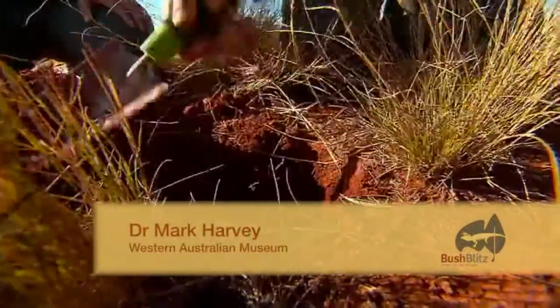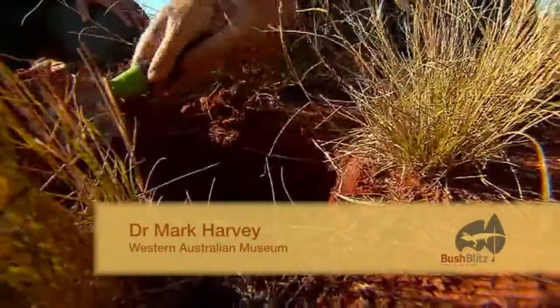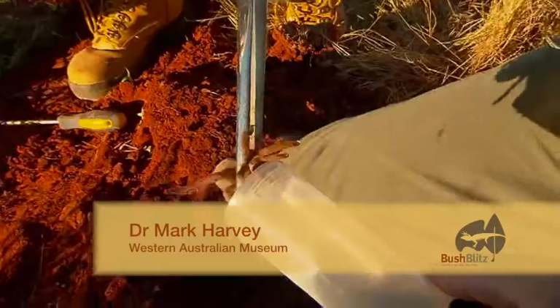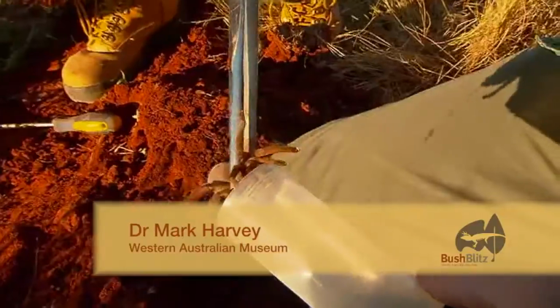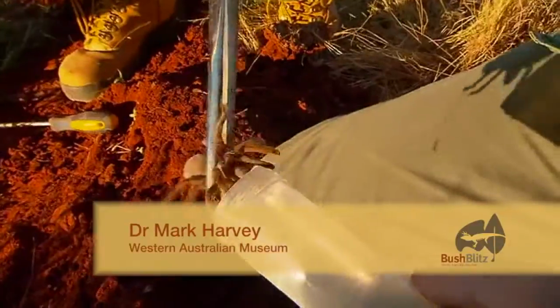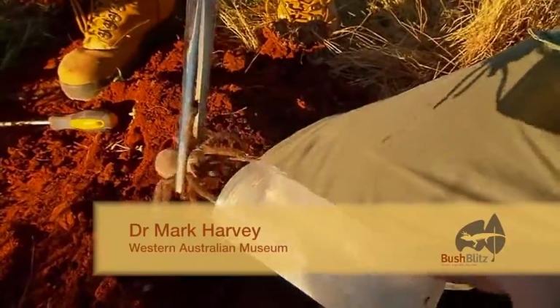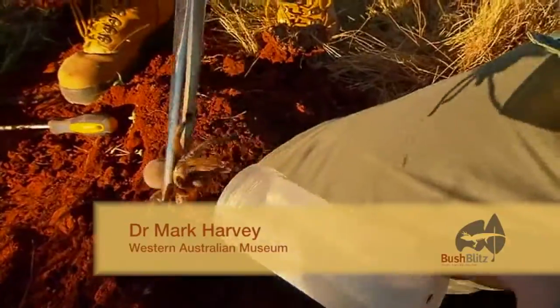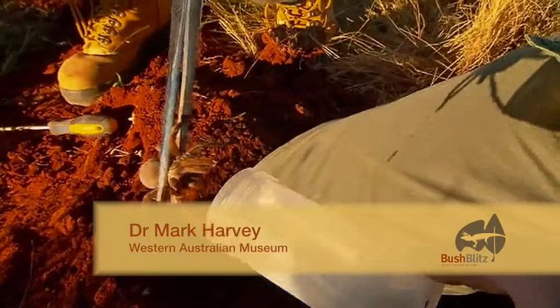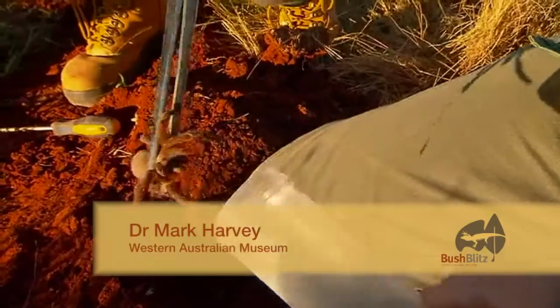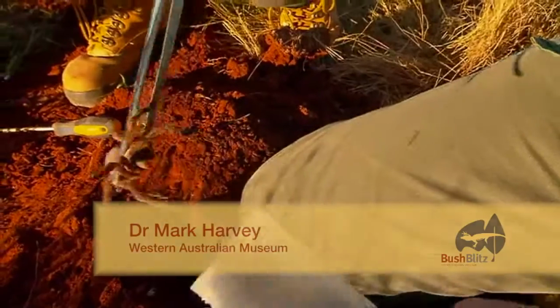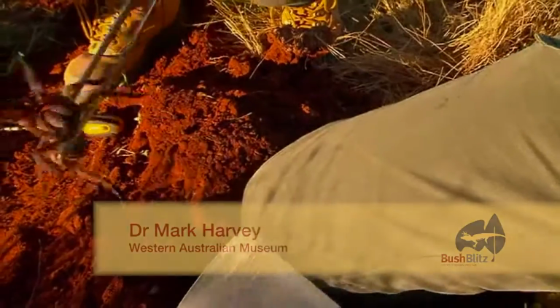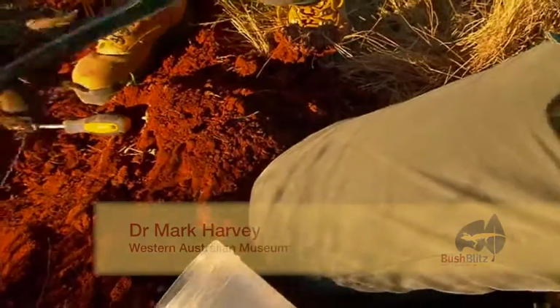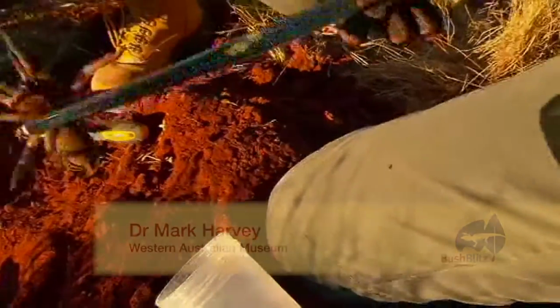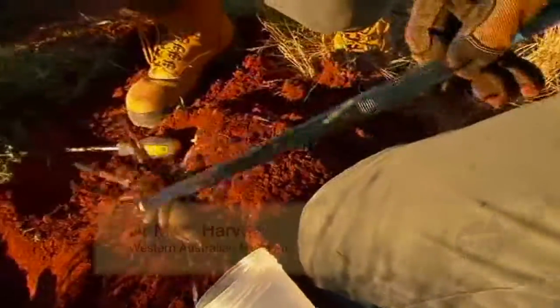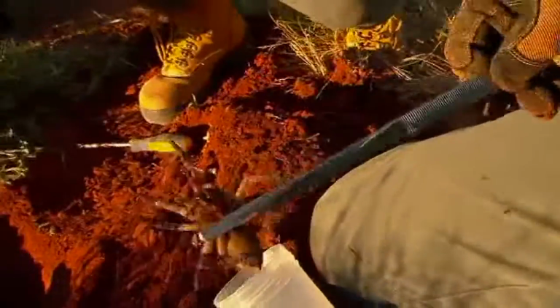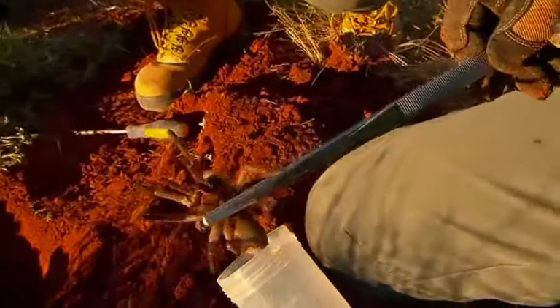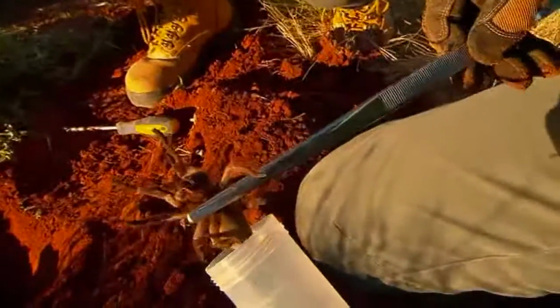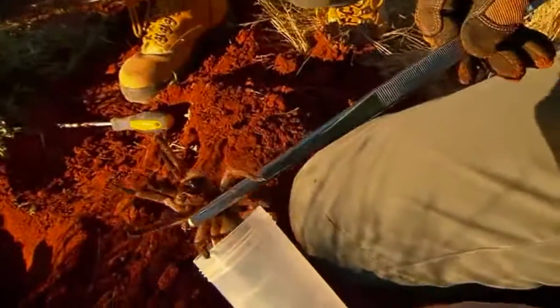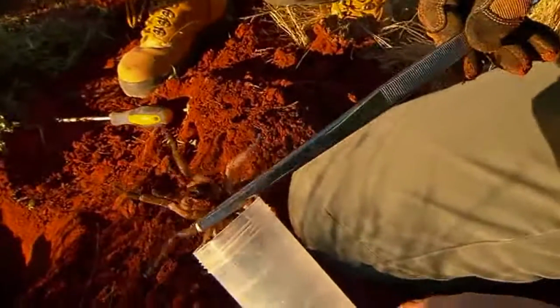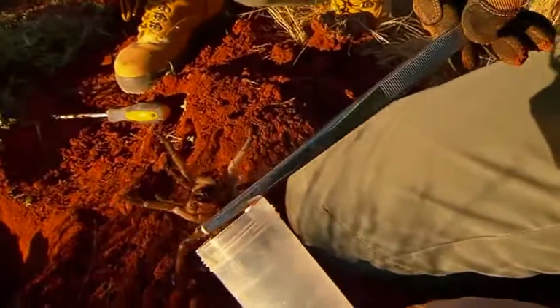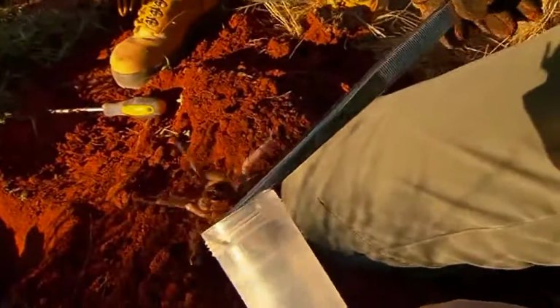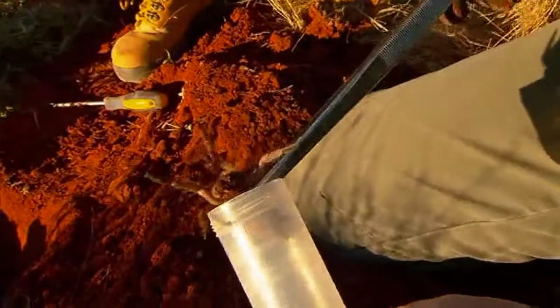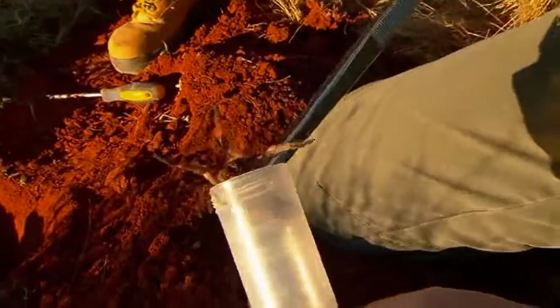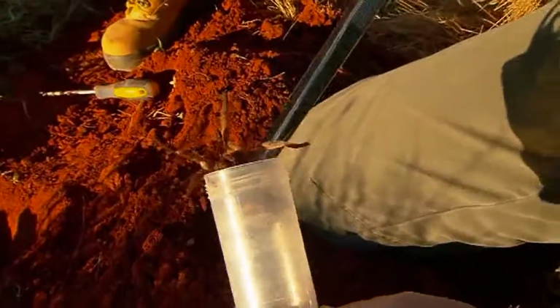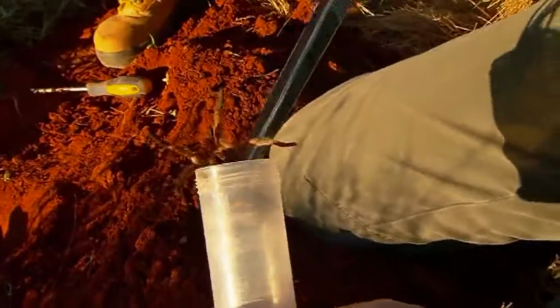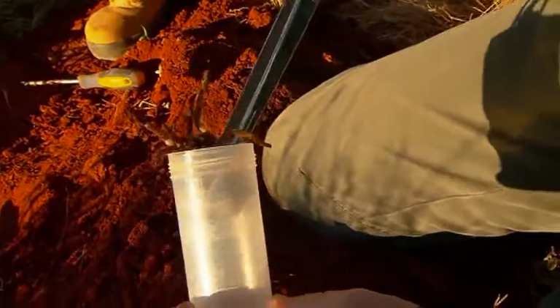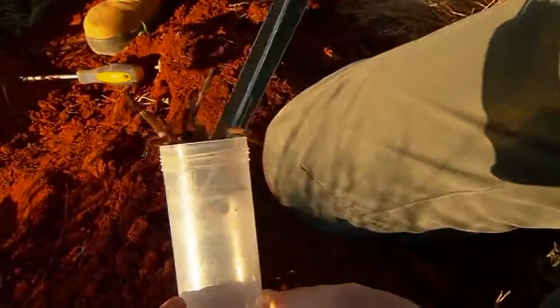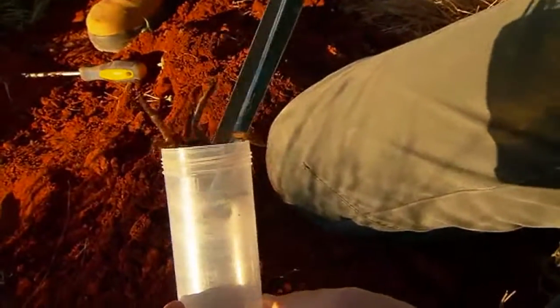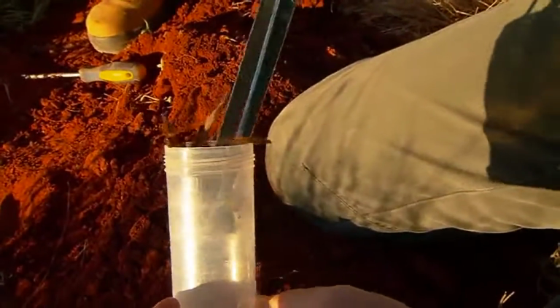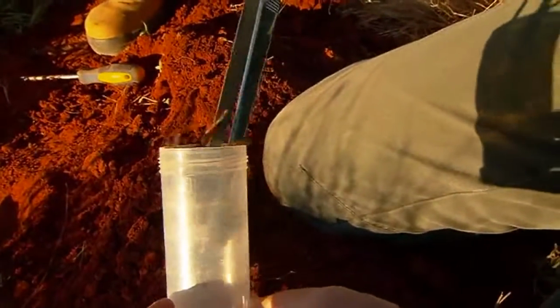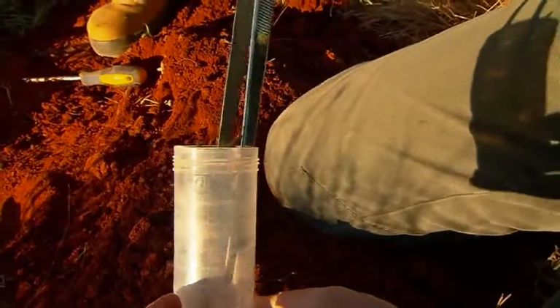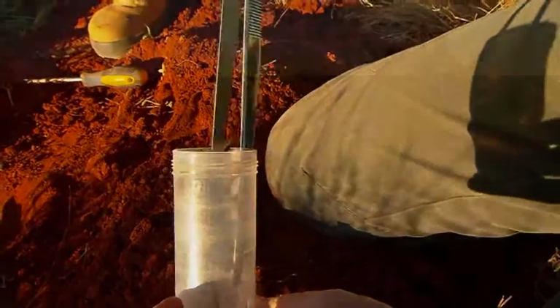There are some slightly bigger ones up north, but this is just about the biggest spider in Australia.